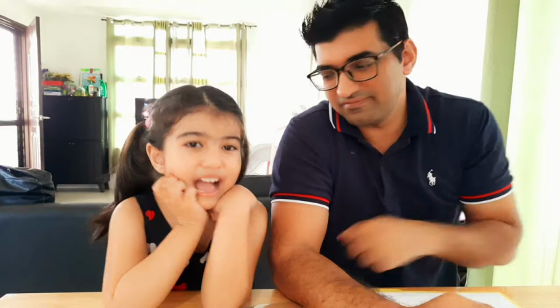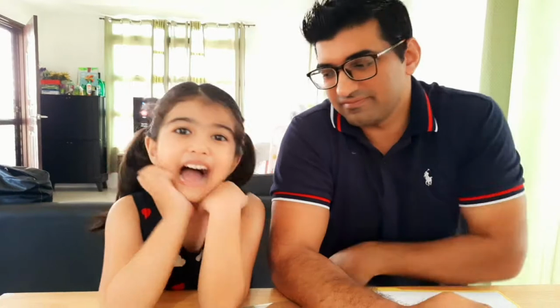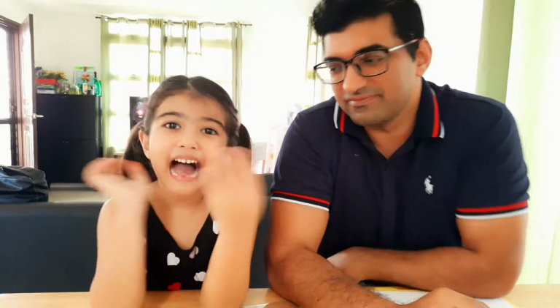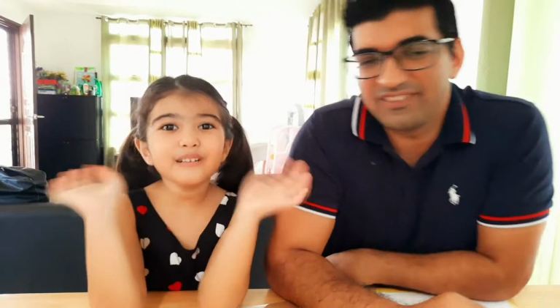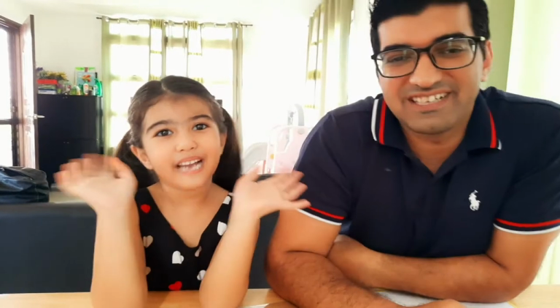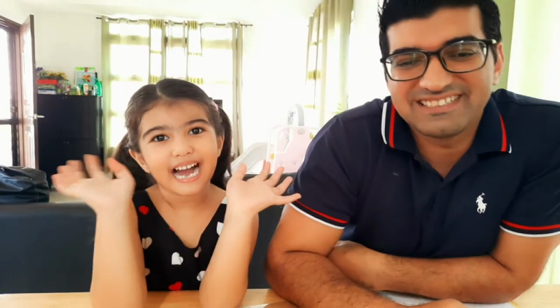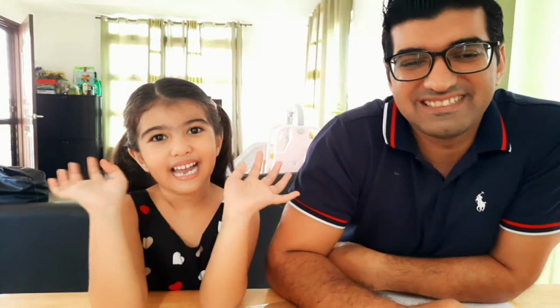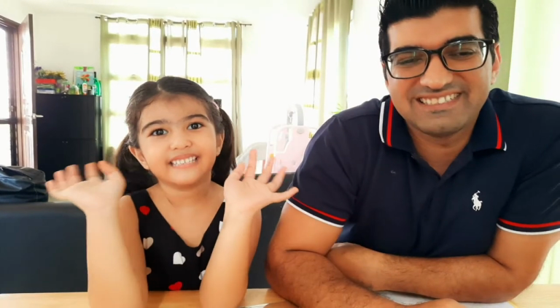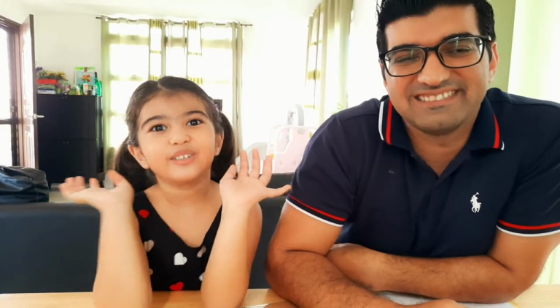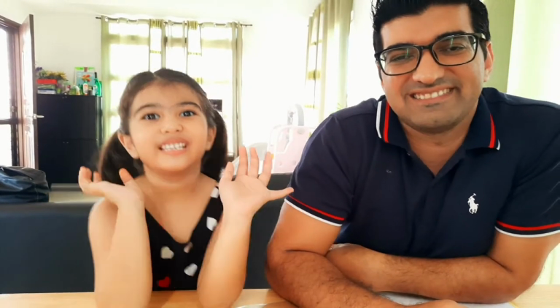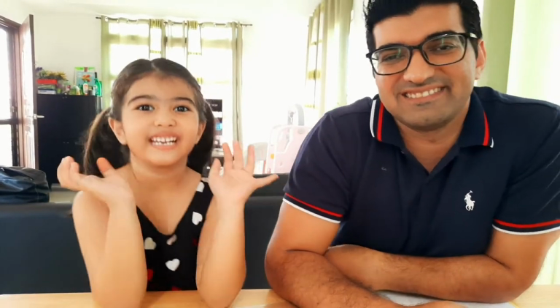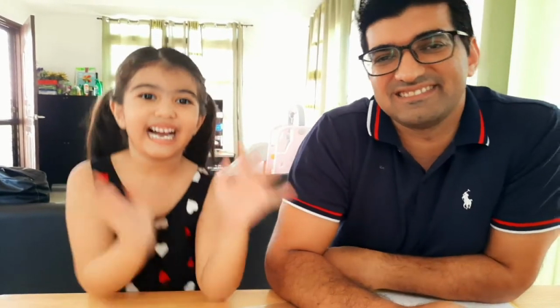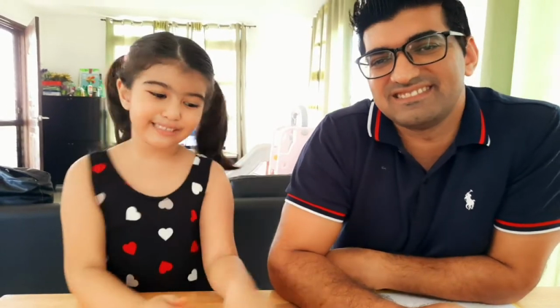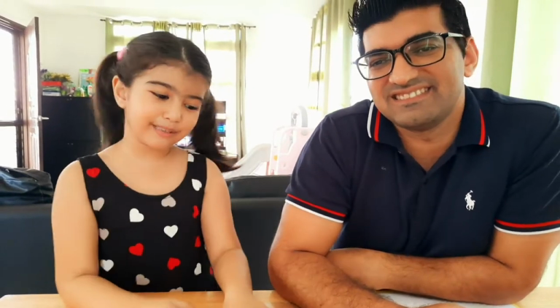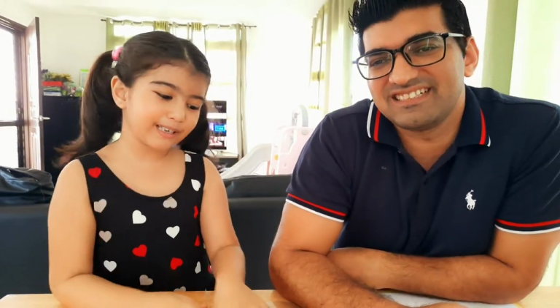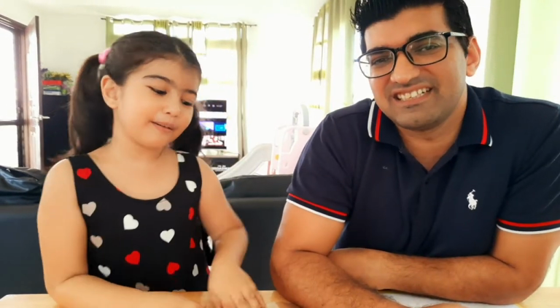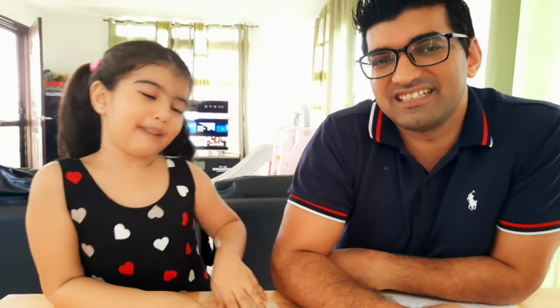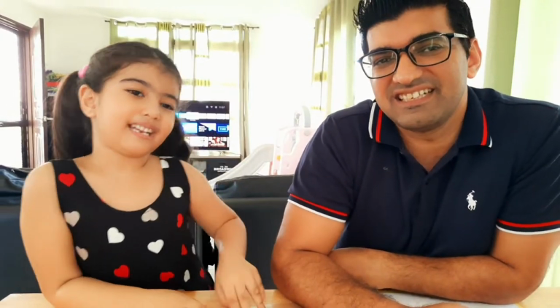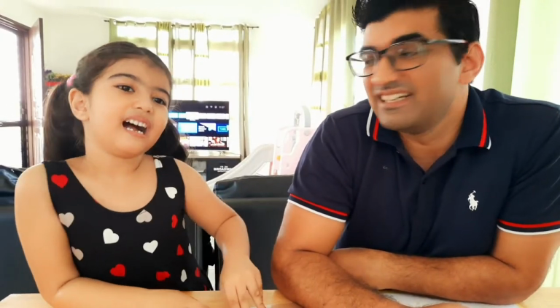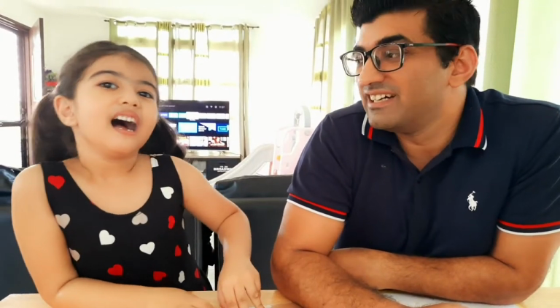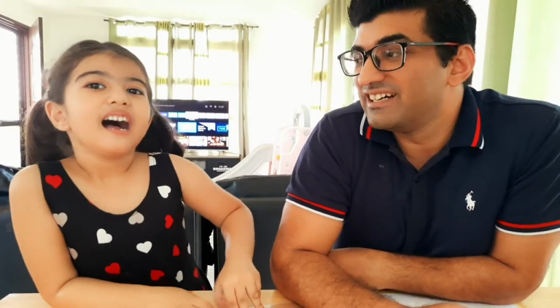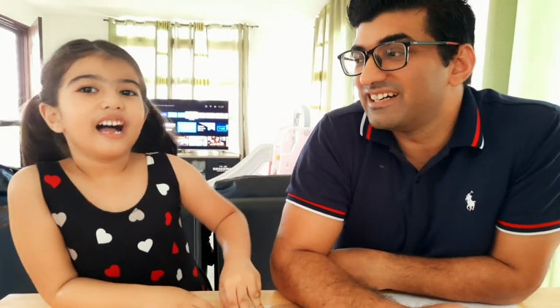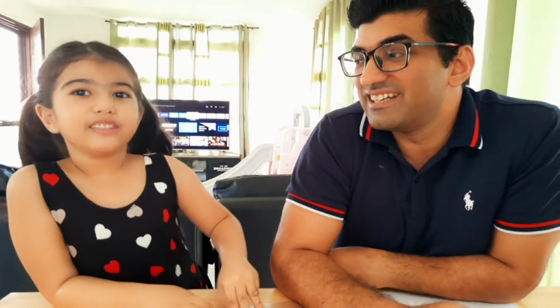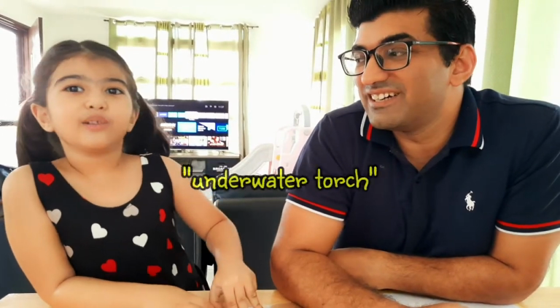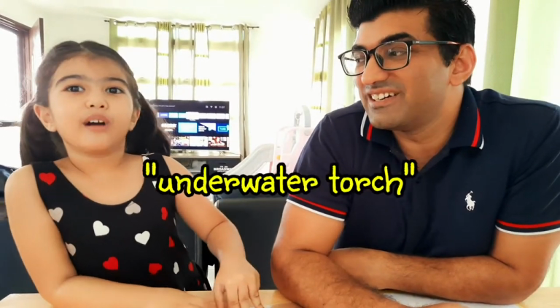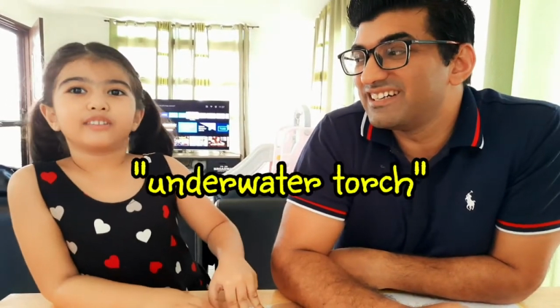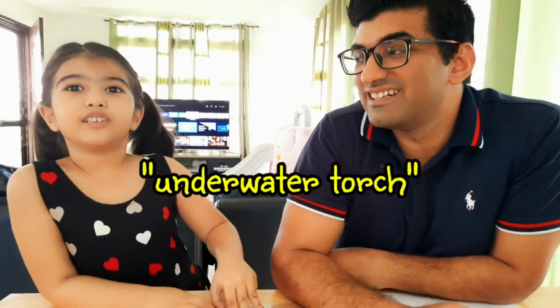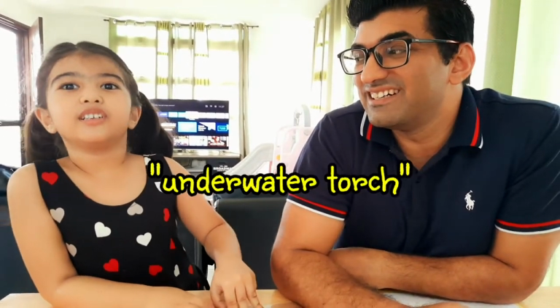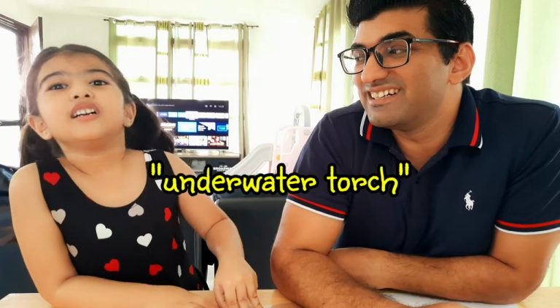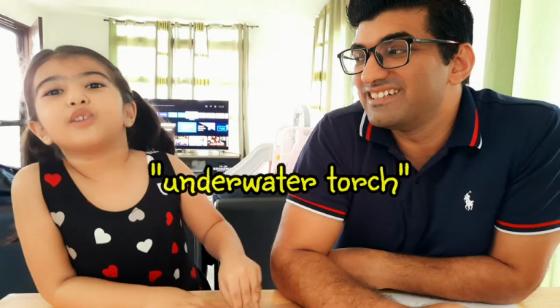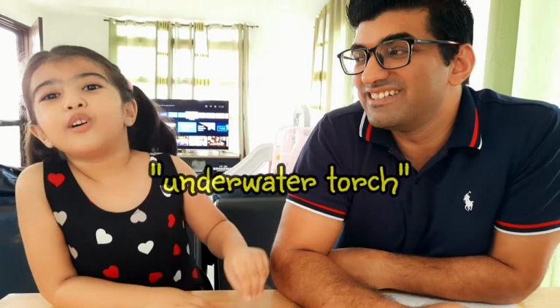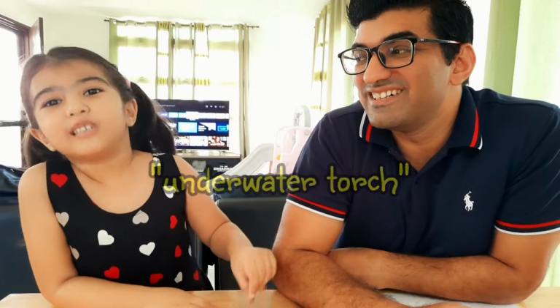Hello guys! Today, we're gonna make an underwater torch!